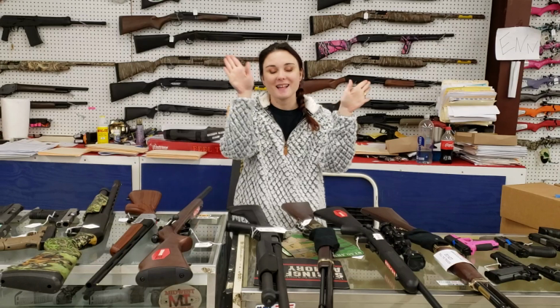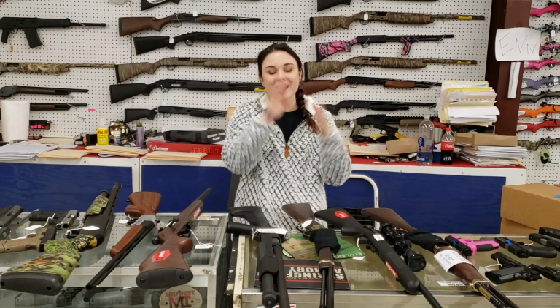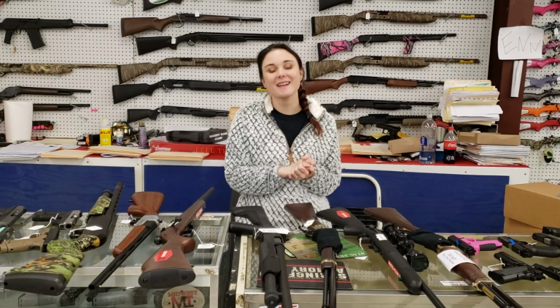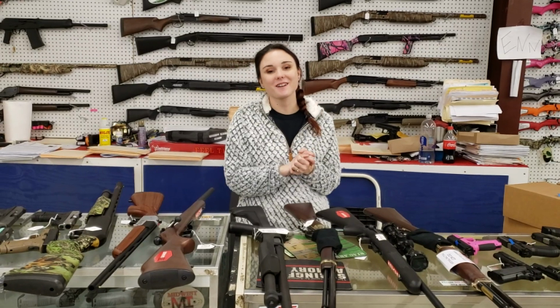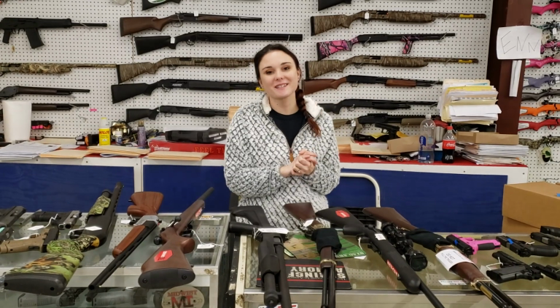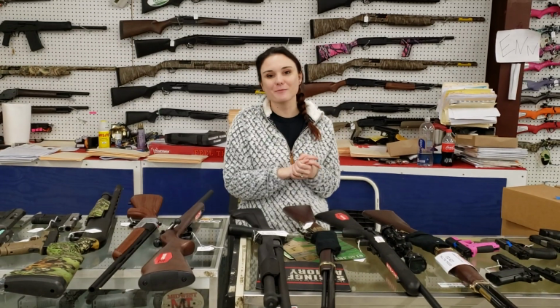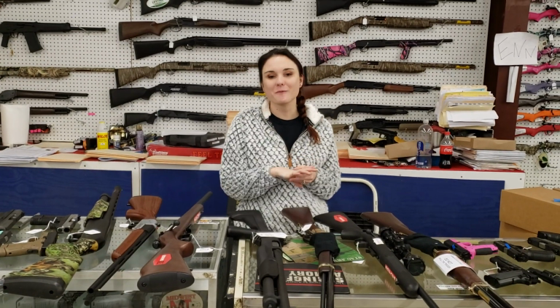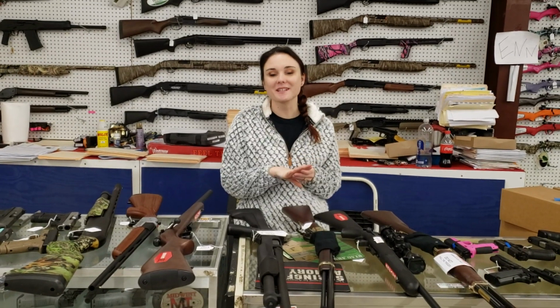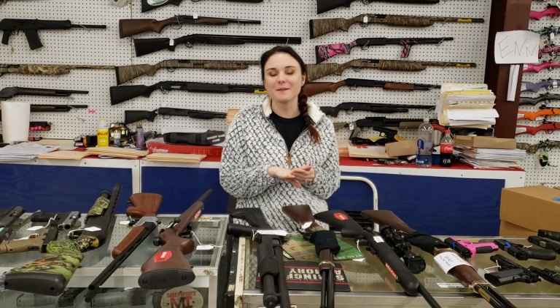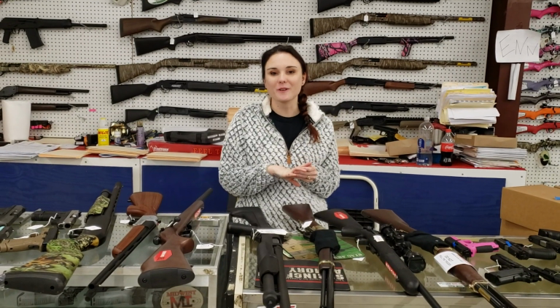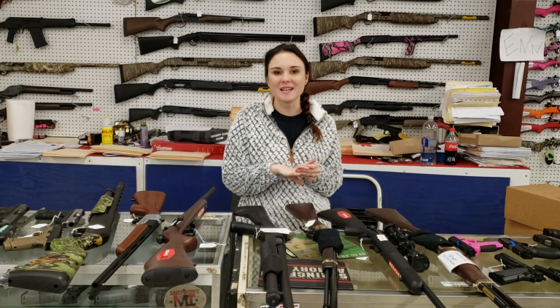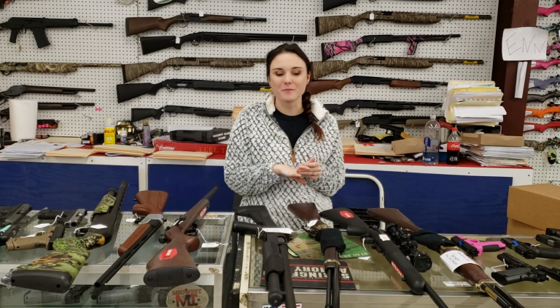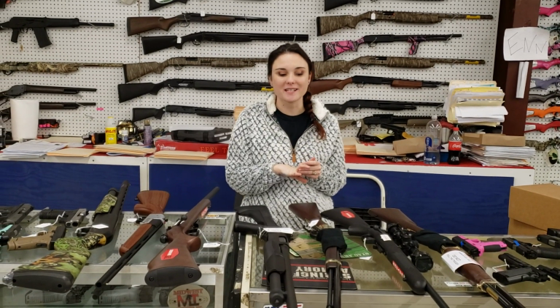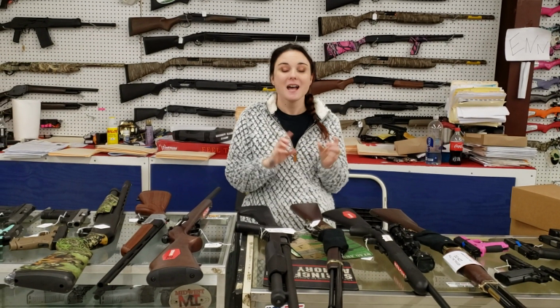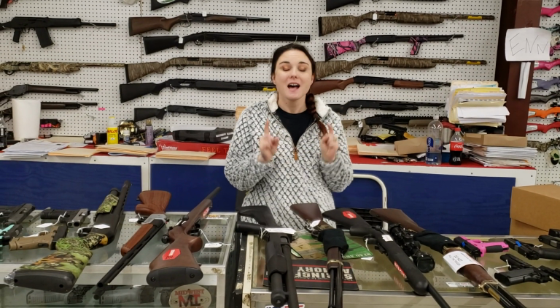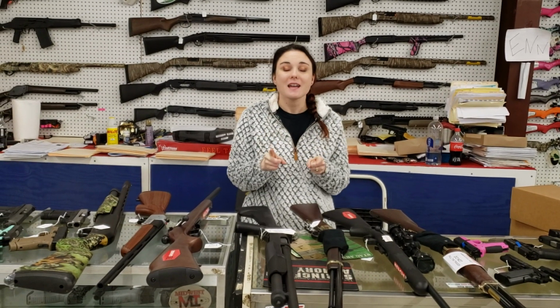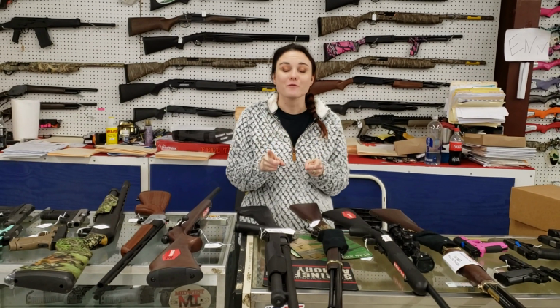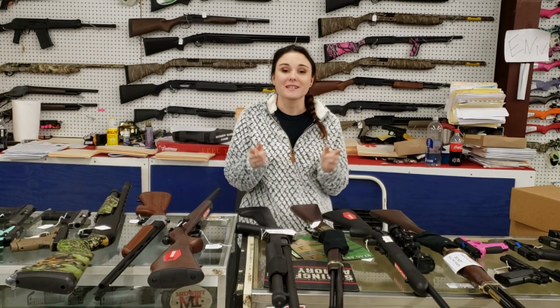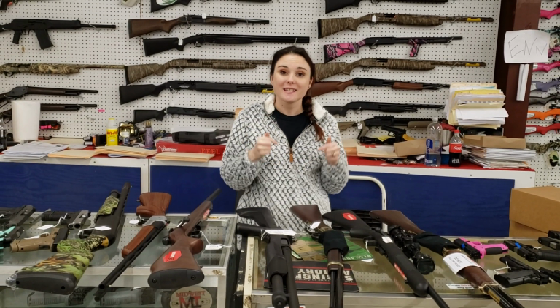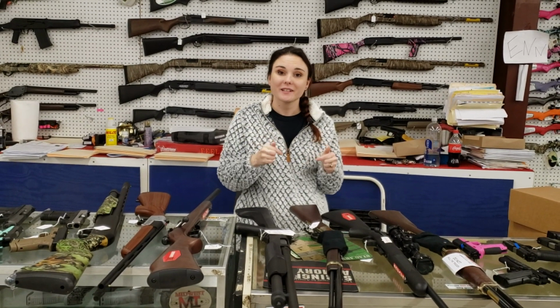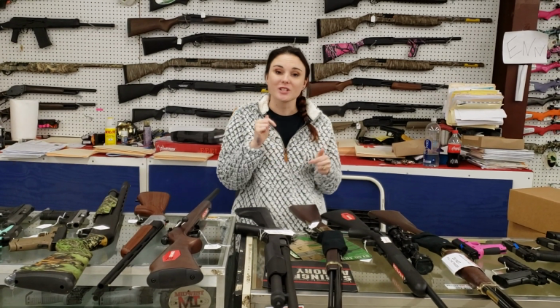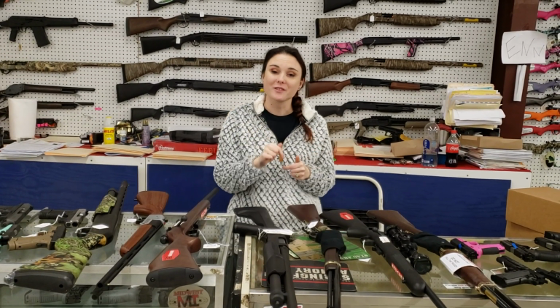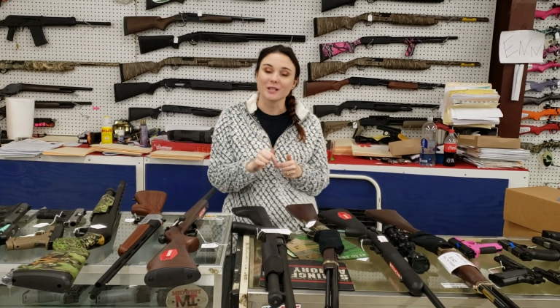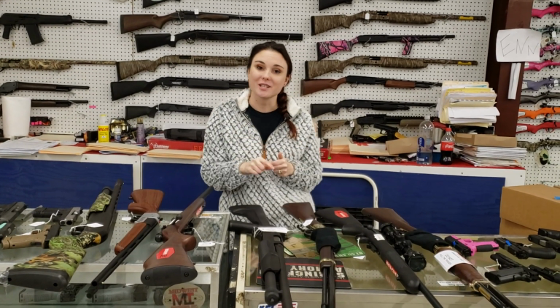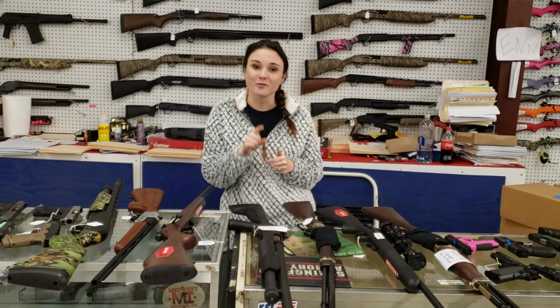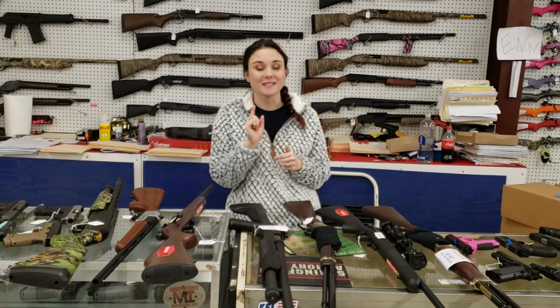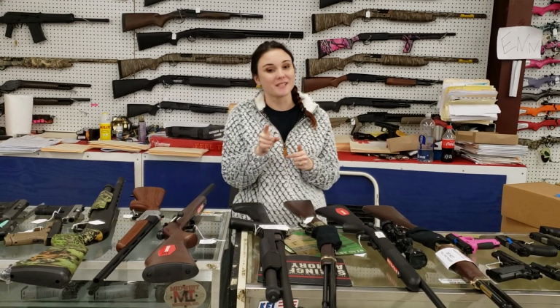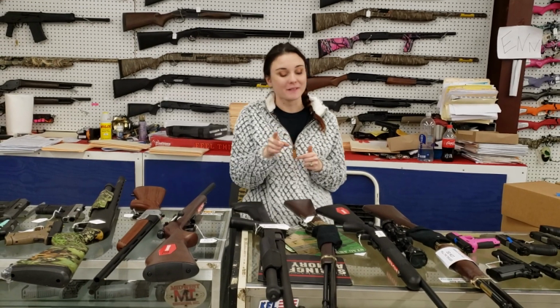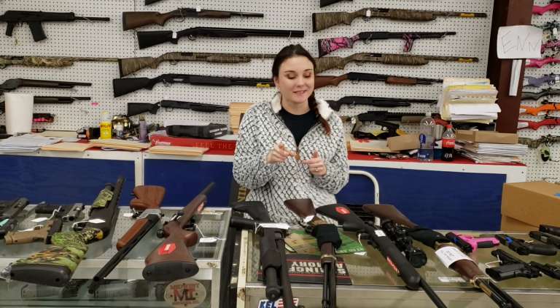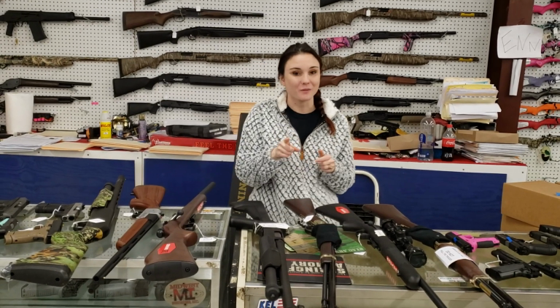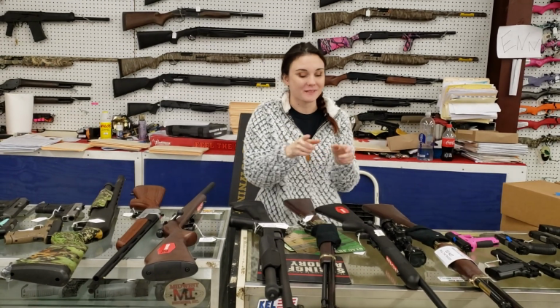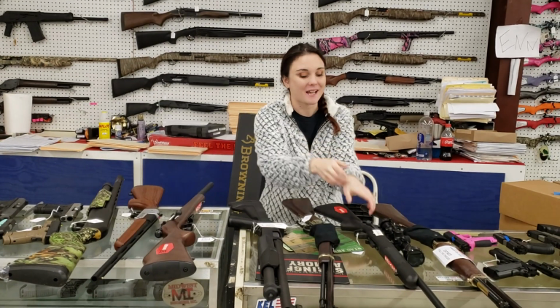Hey y'all, it's Amber from XL. Happy Friday, everybody. Get down here and check out the great sales going on — you definitely don't want to miss out.